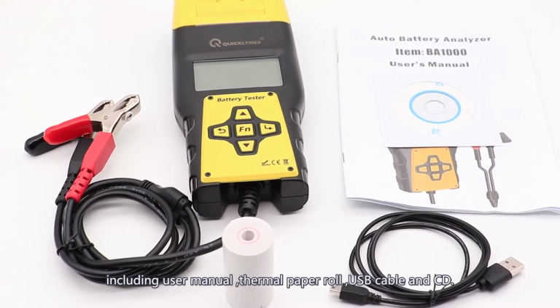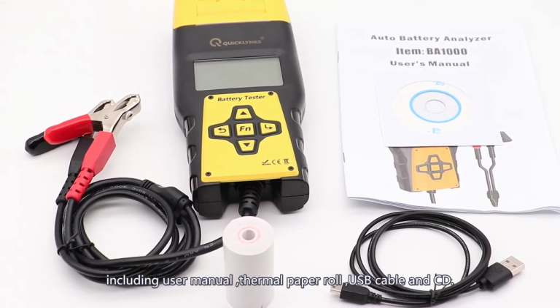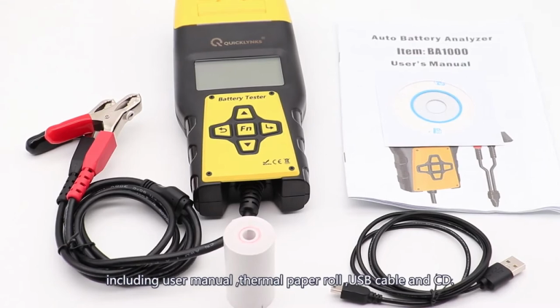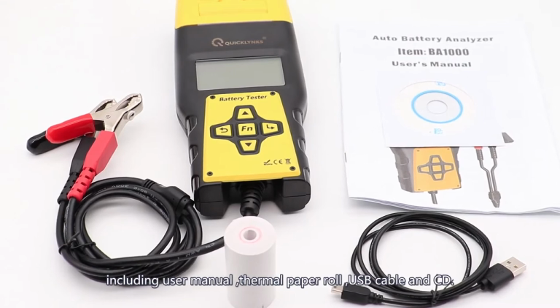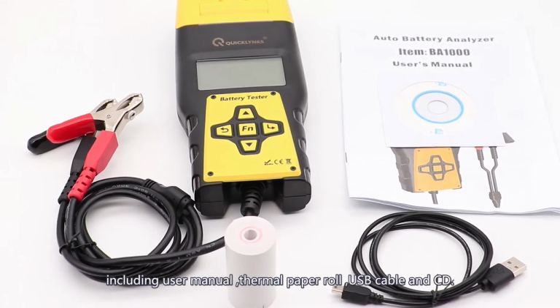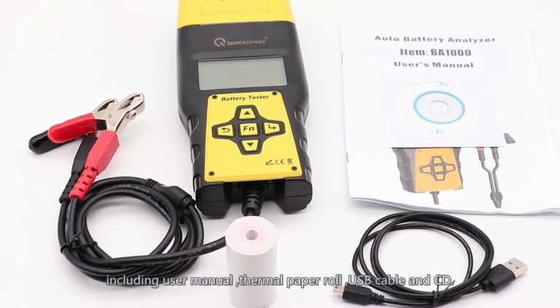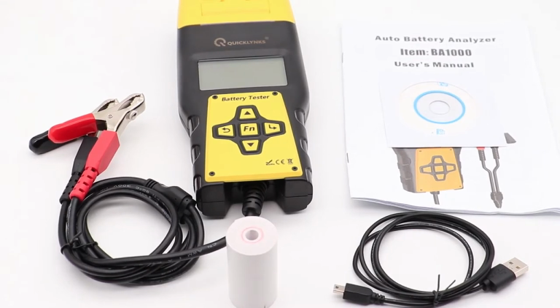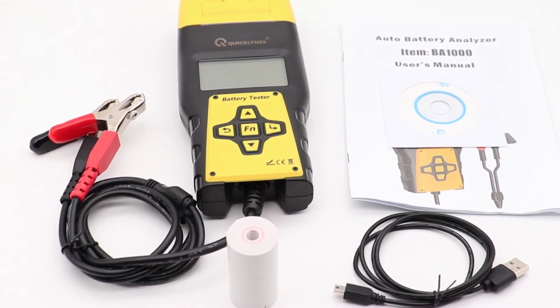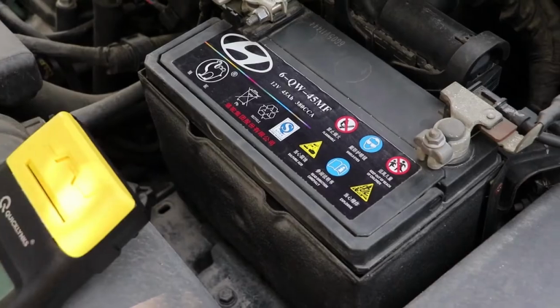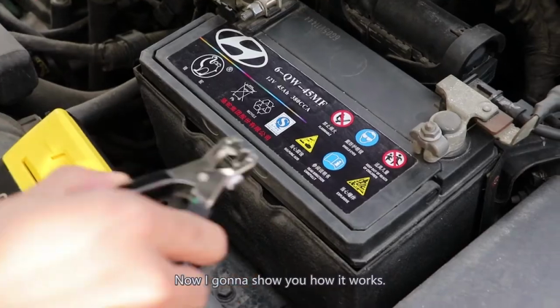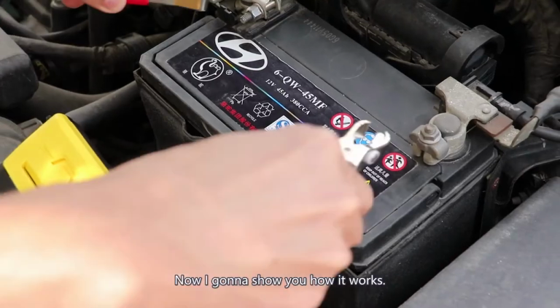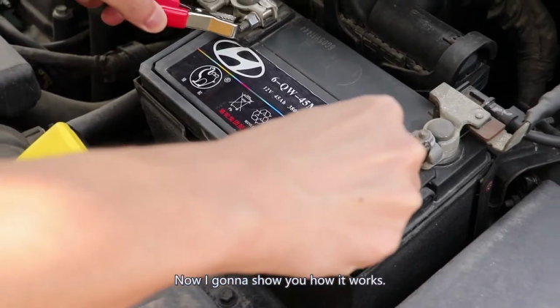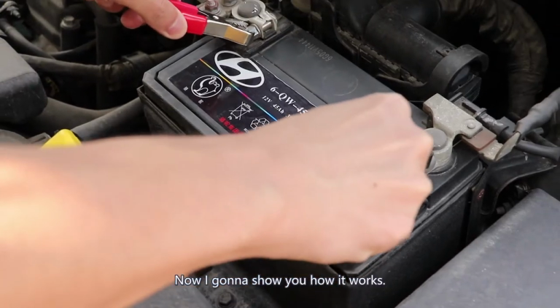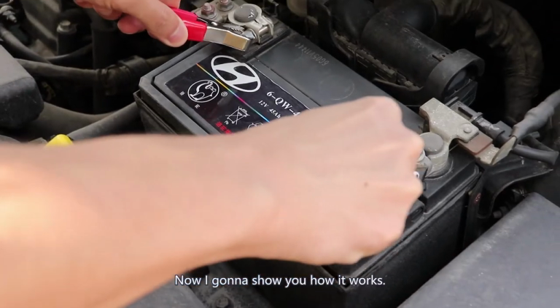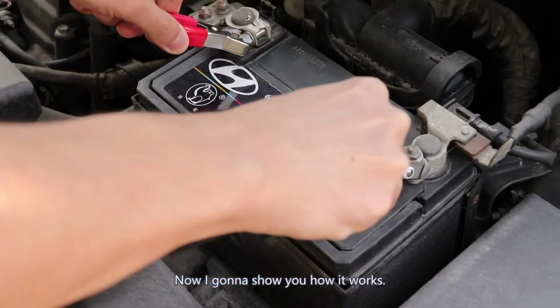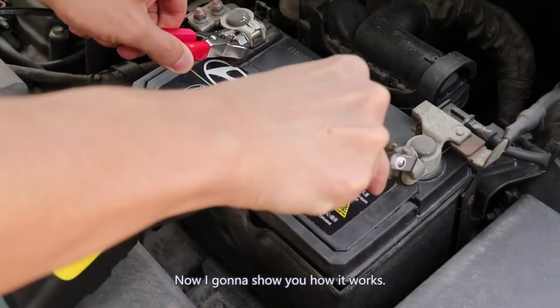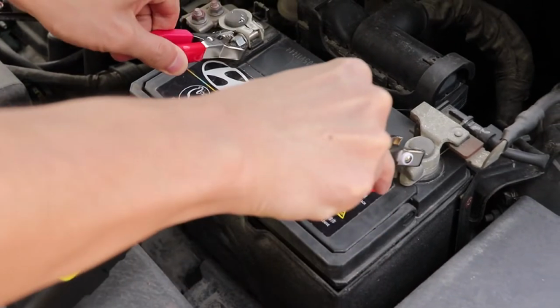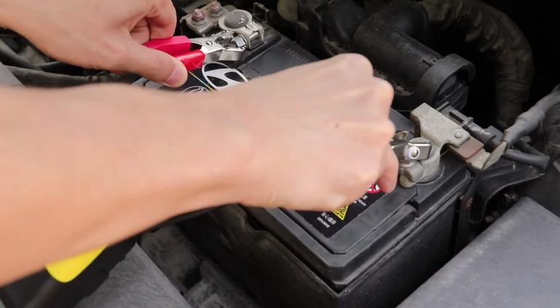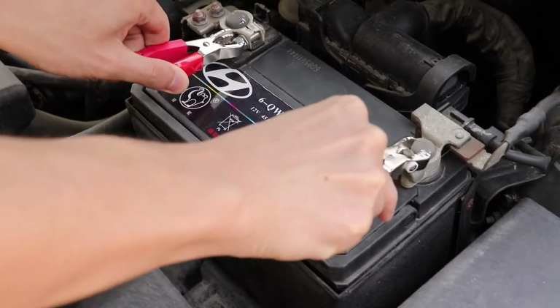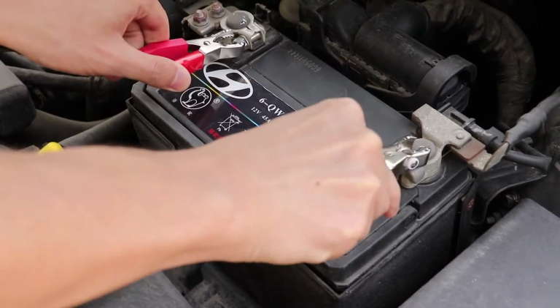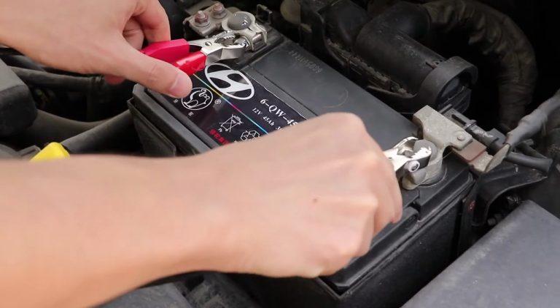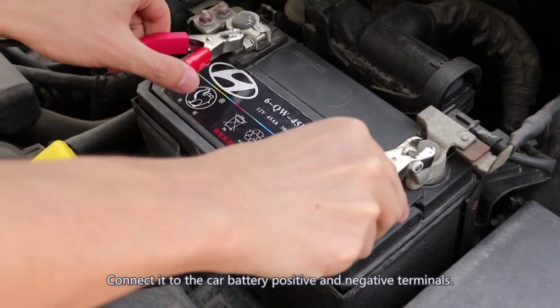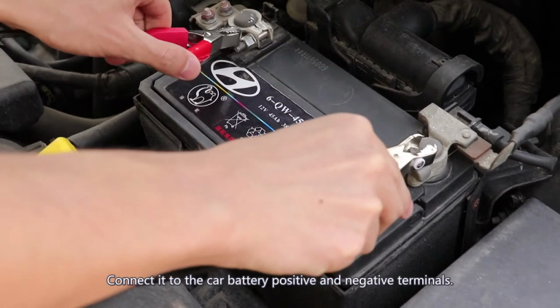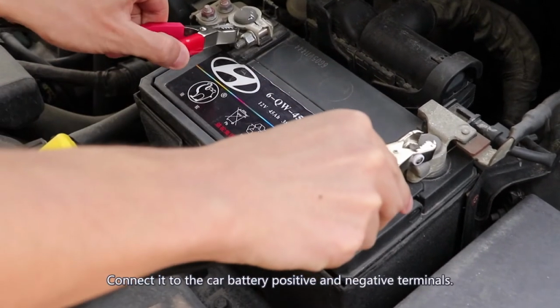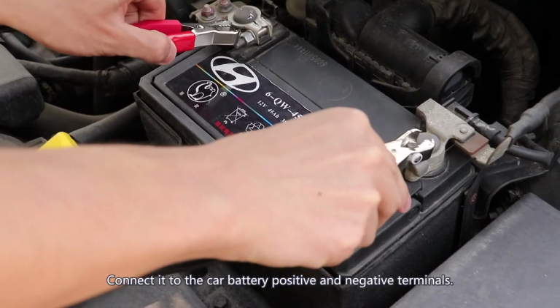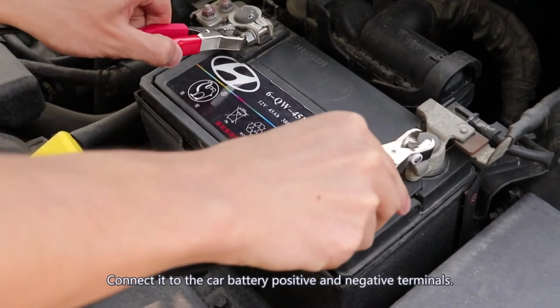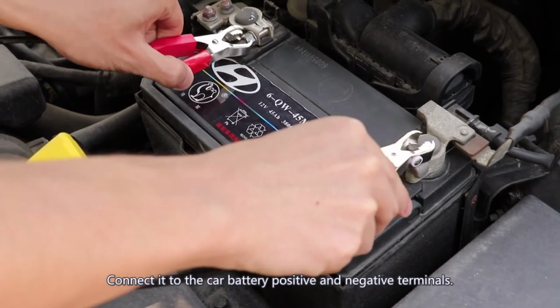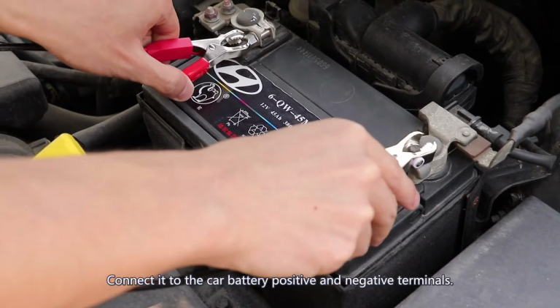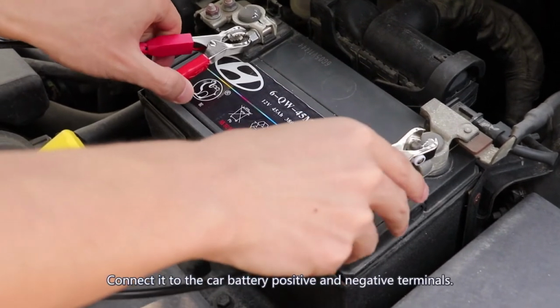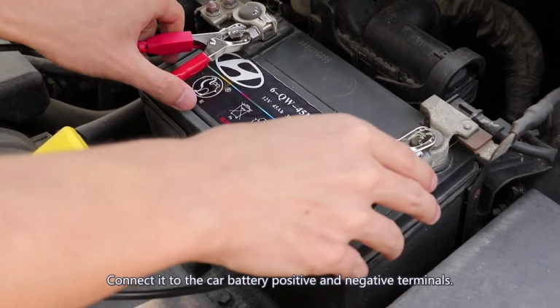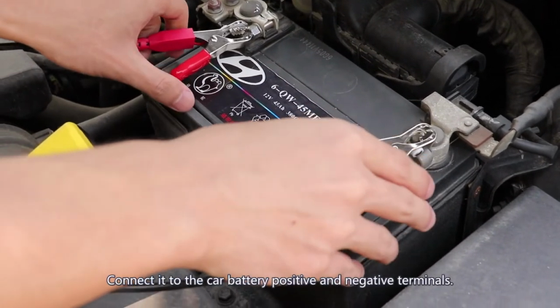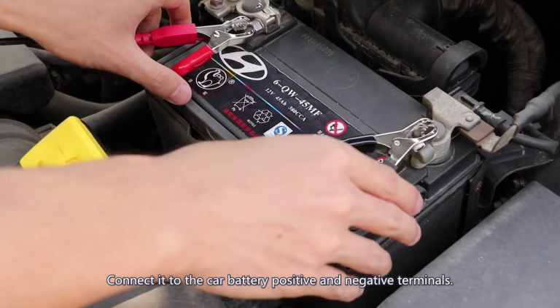Now I'm gonna show you how it works. I'm gonna connect it to the car battery.